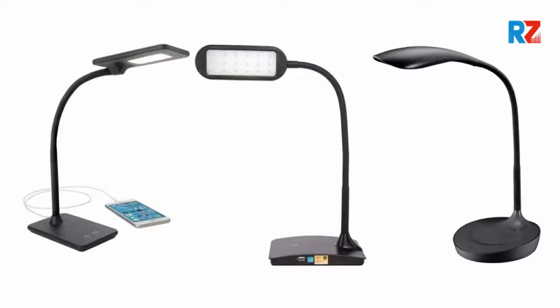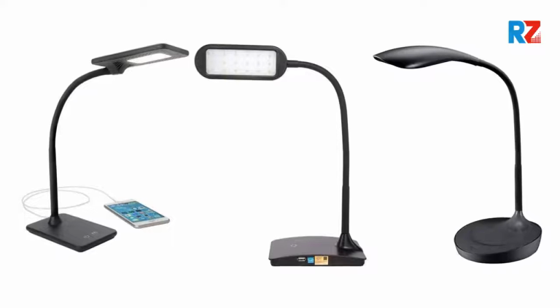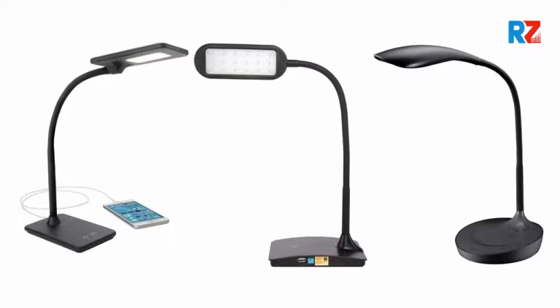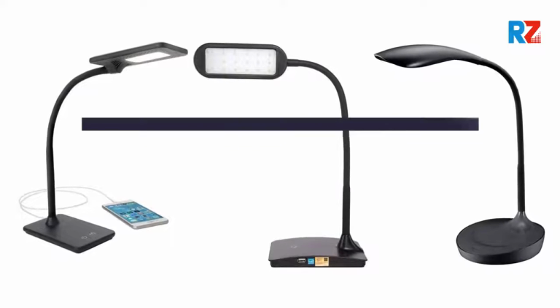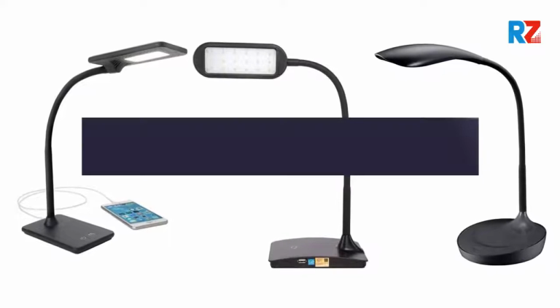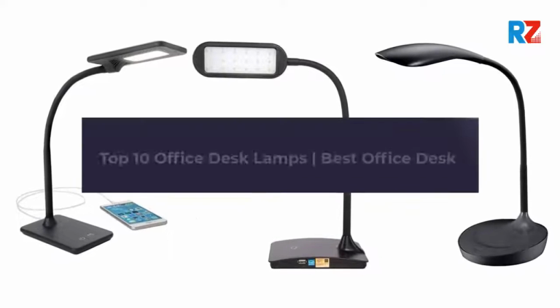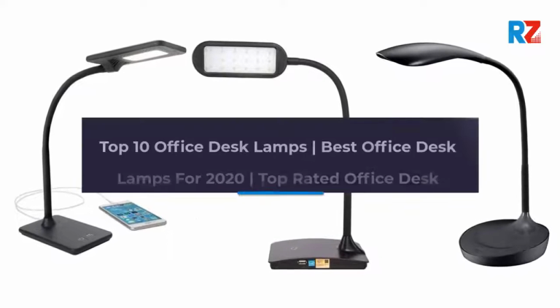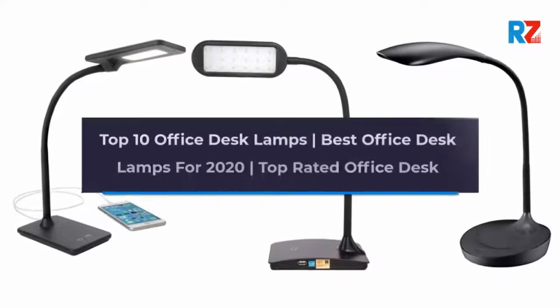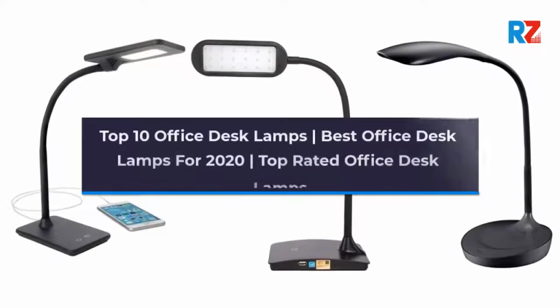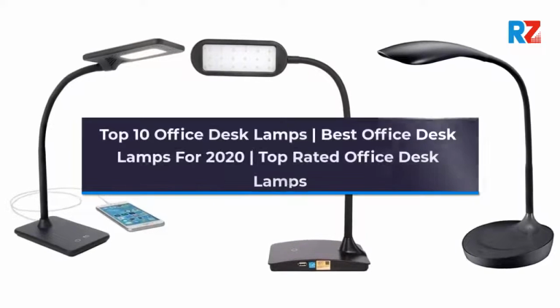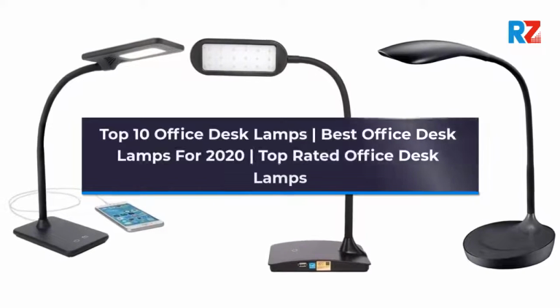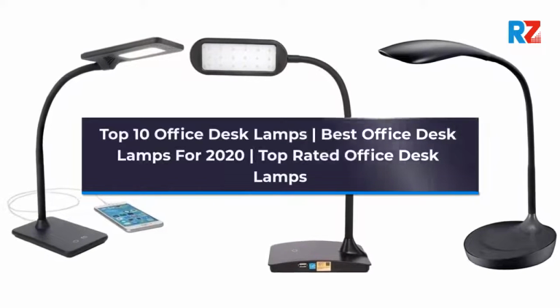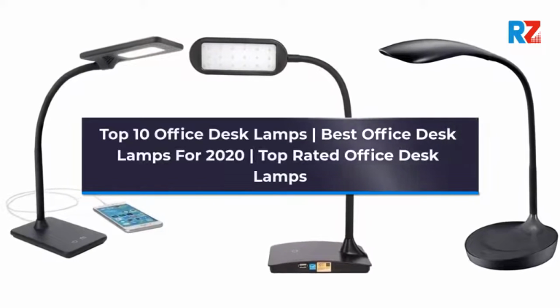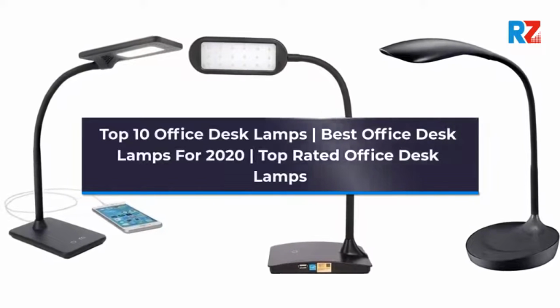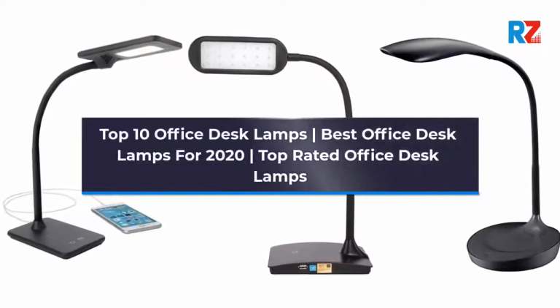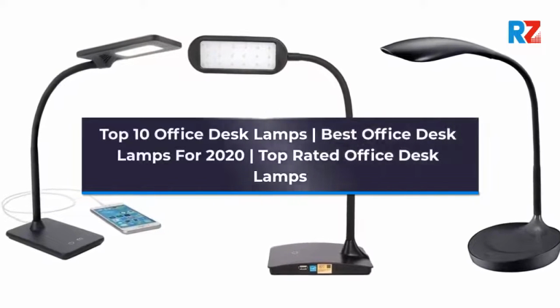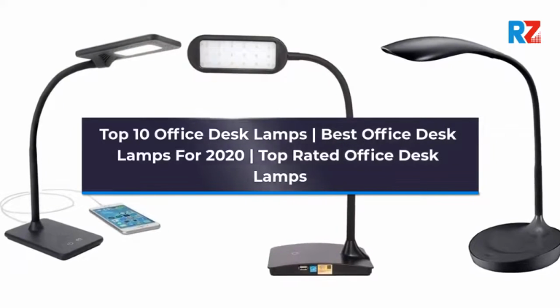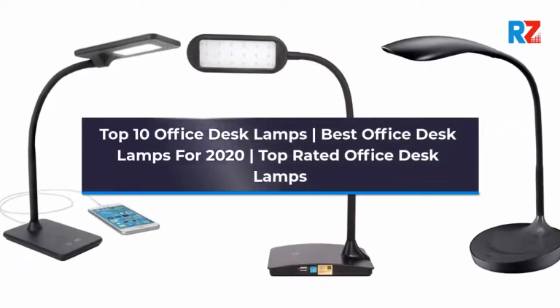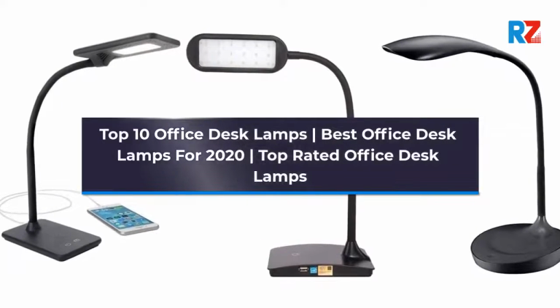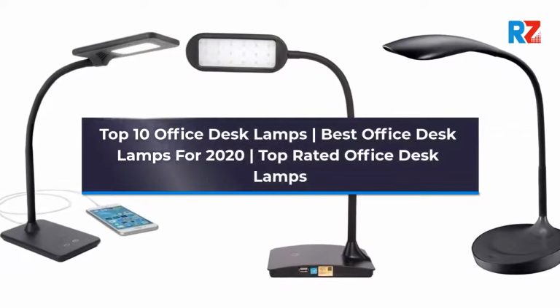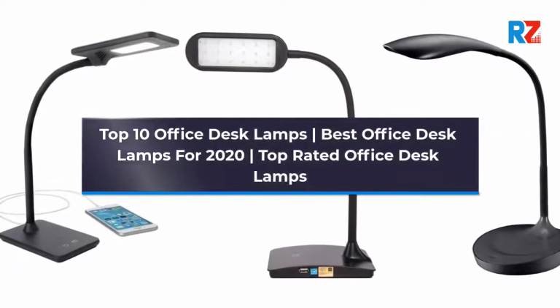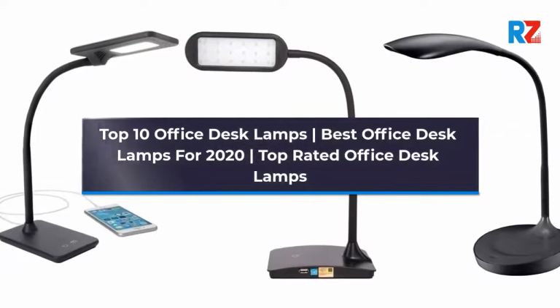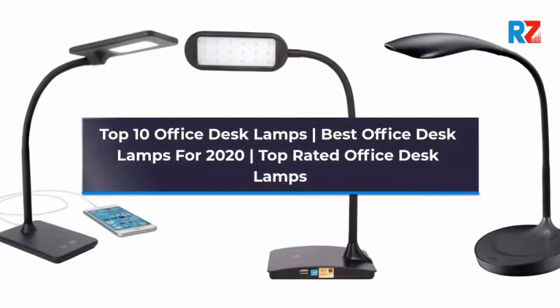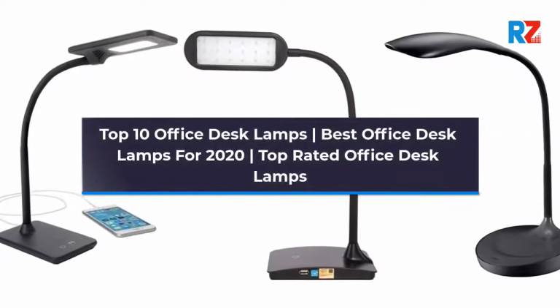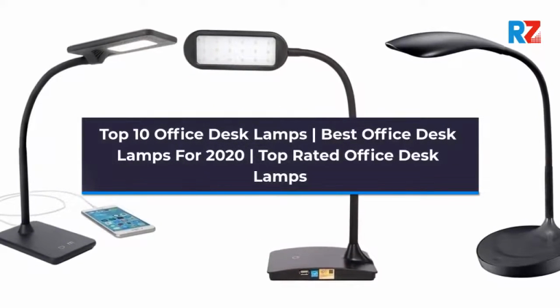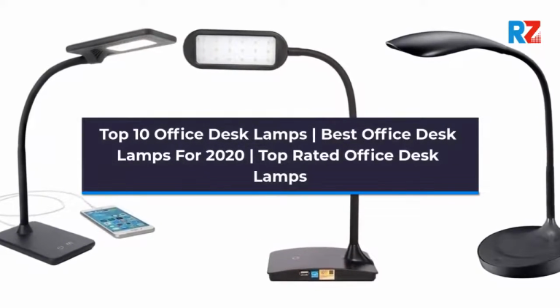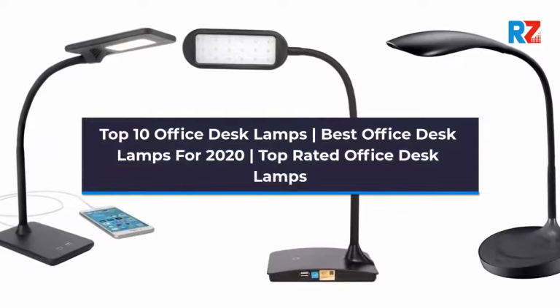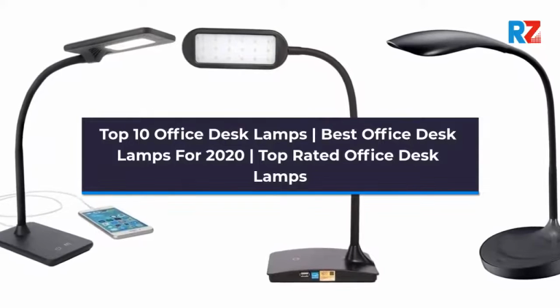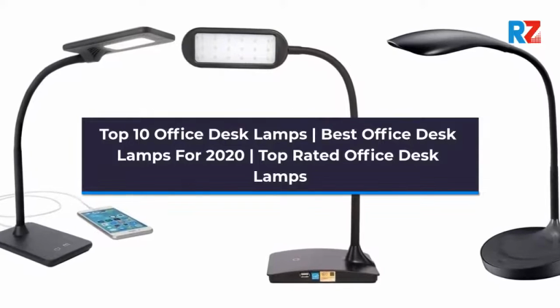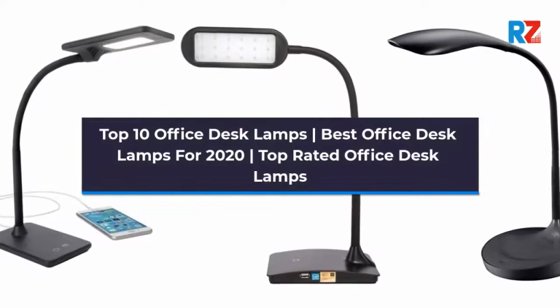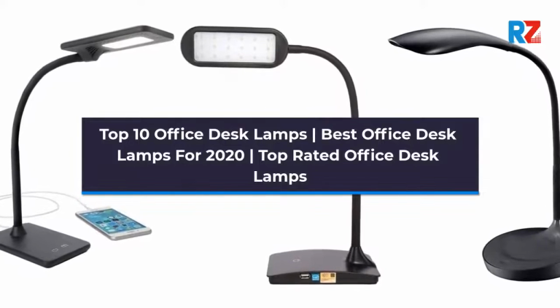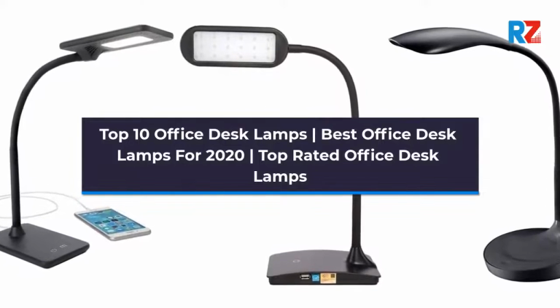Top 10 Office Desk Lamps. Best Office Desk Lamps for 2020. Top Rated Office Desk Lamps.